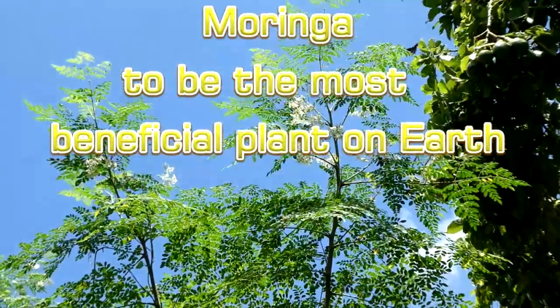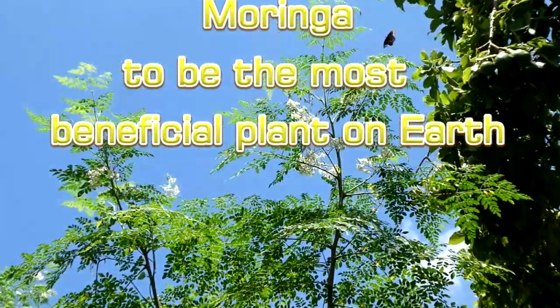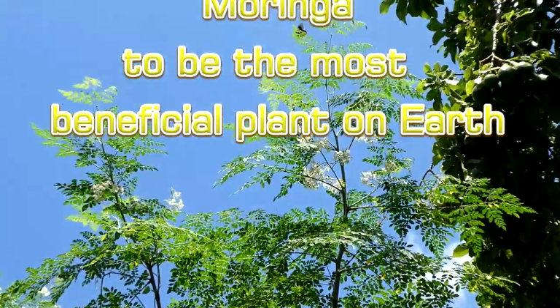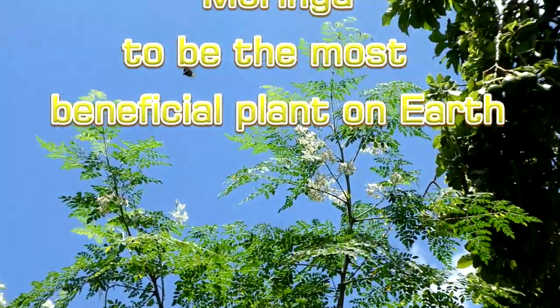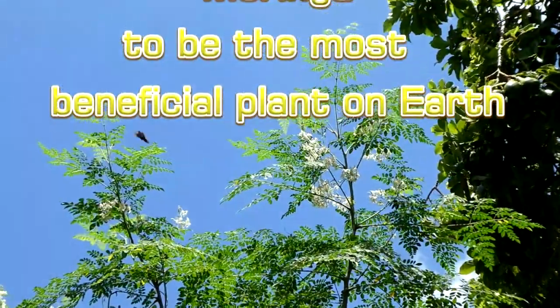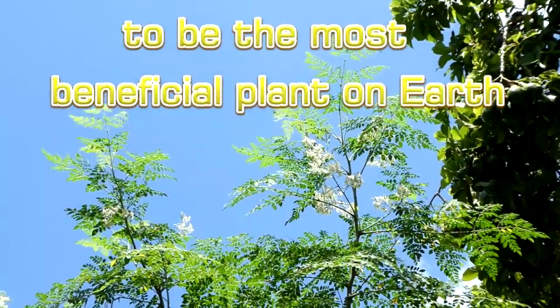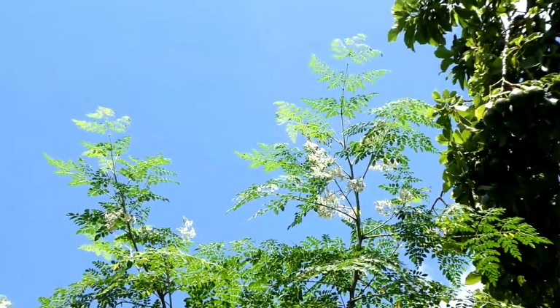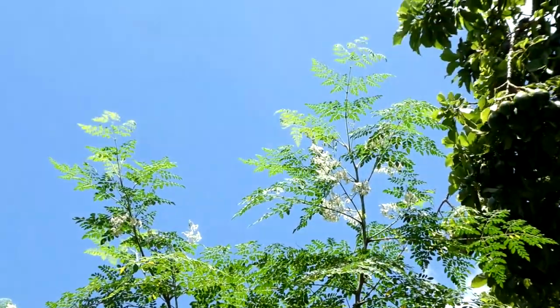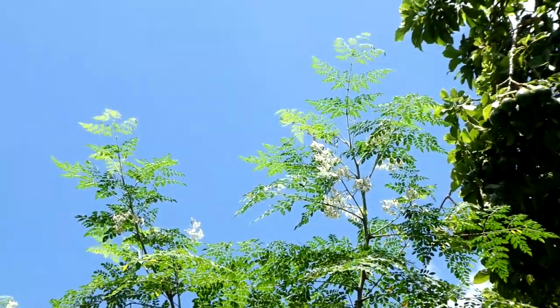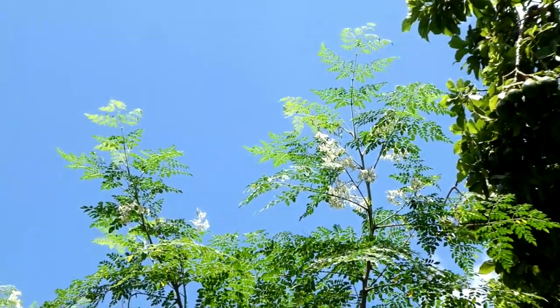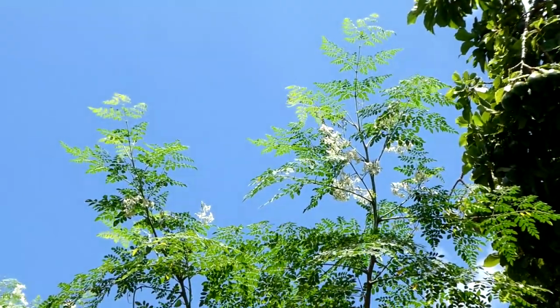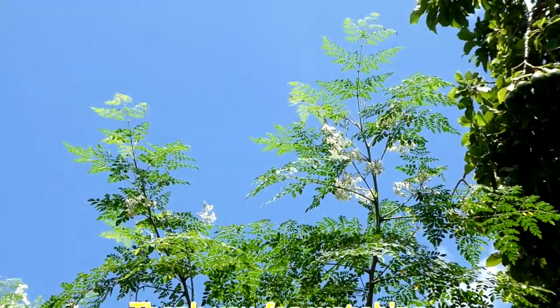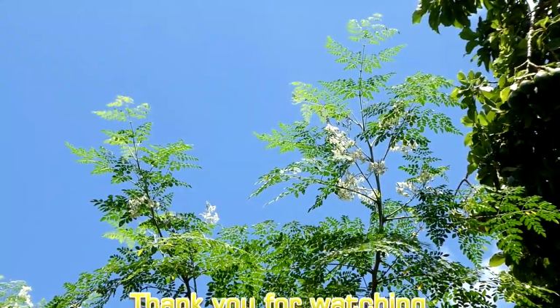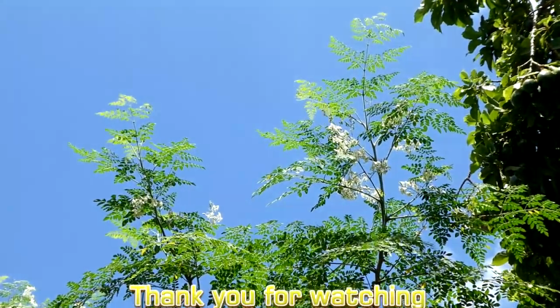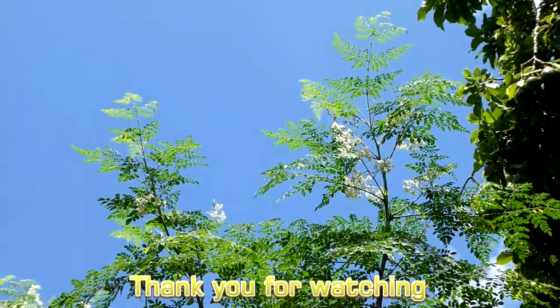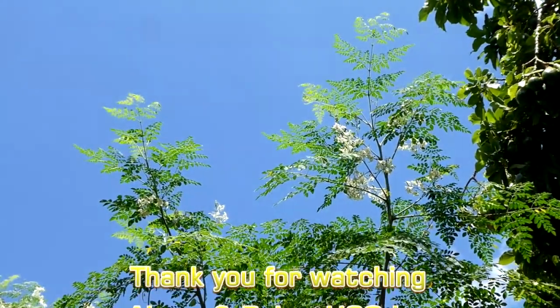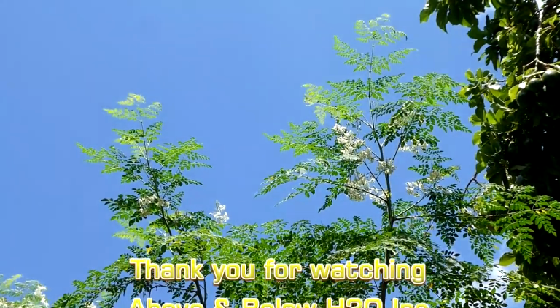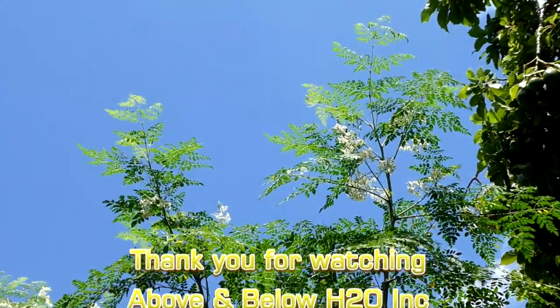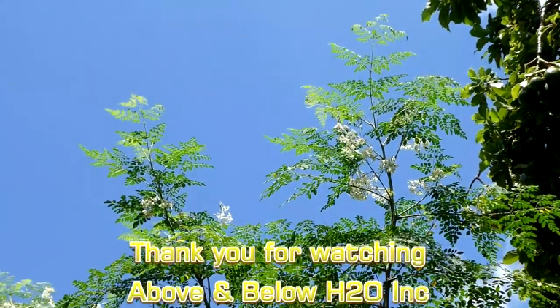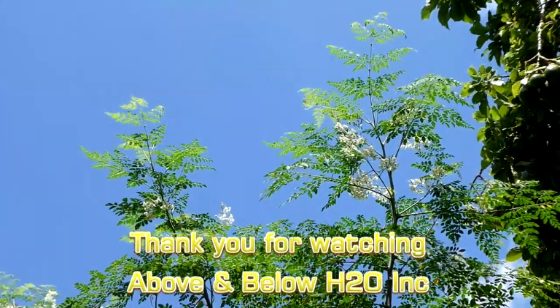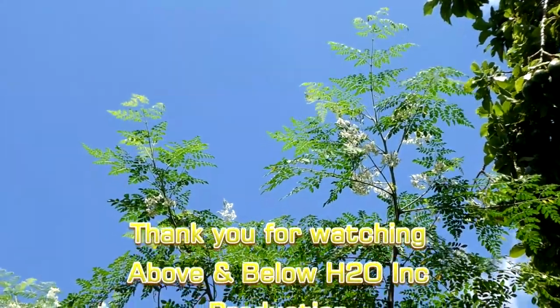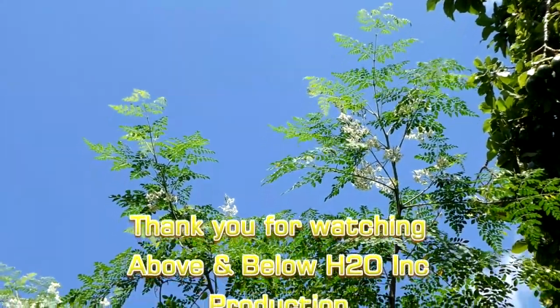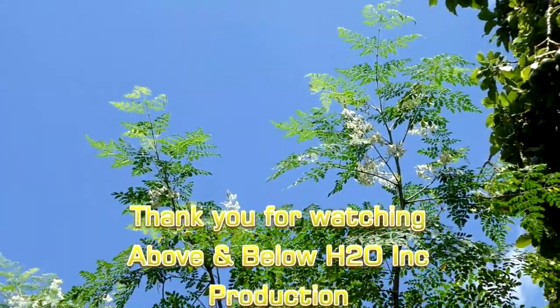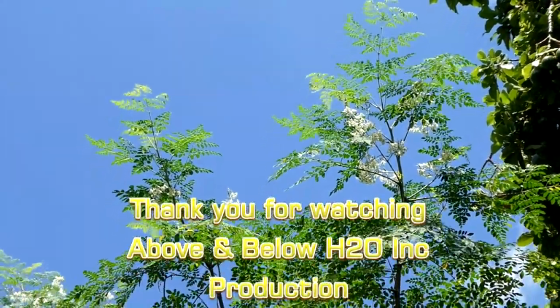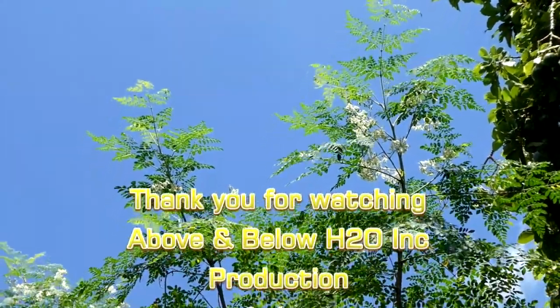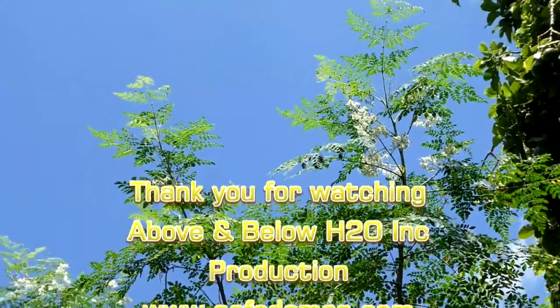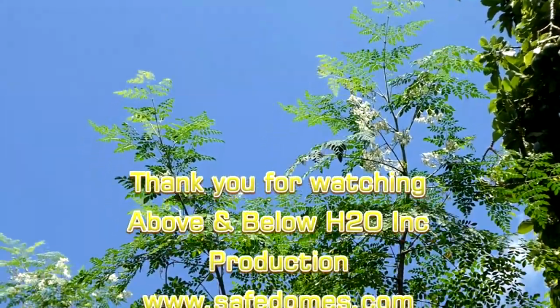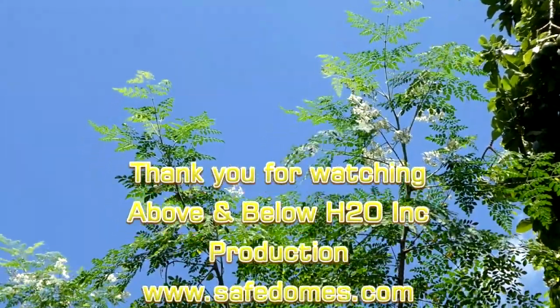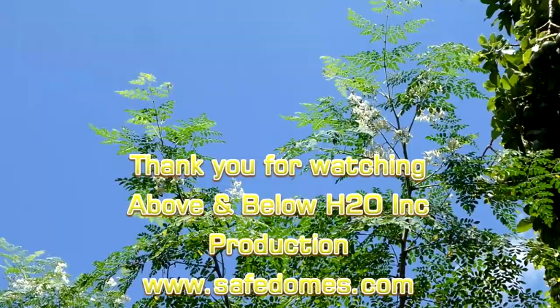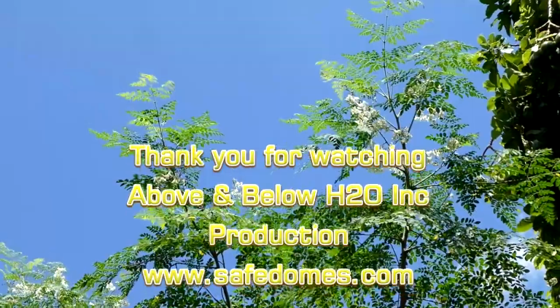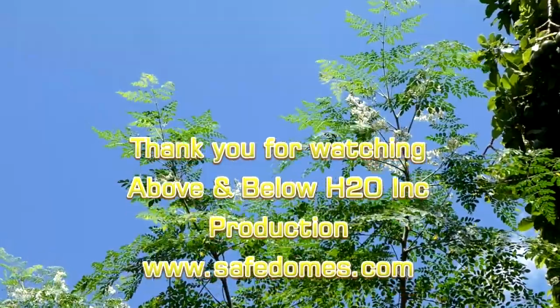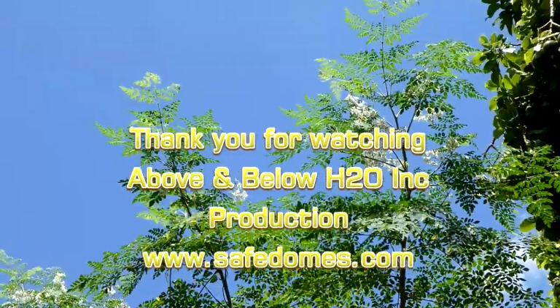It looks like the Moringa is almost ready for harvesting.